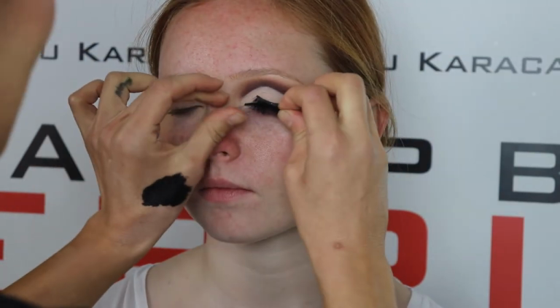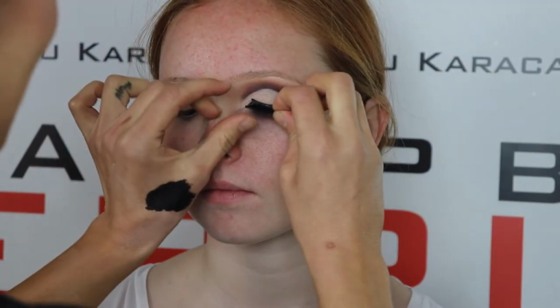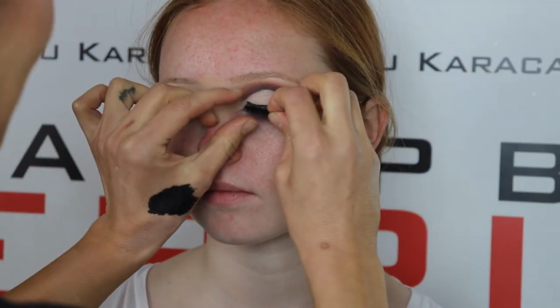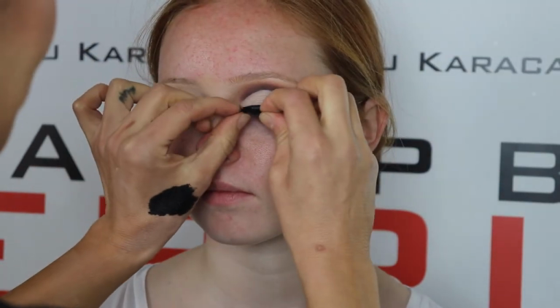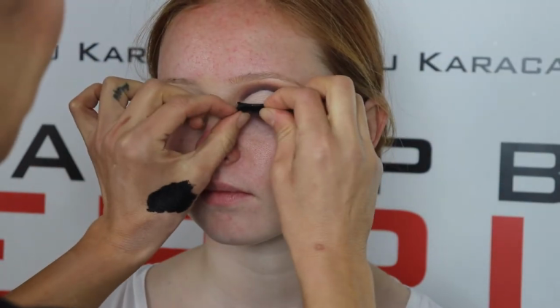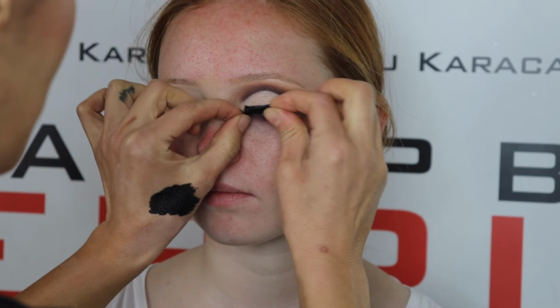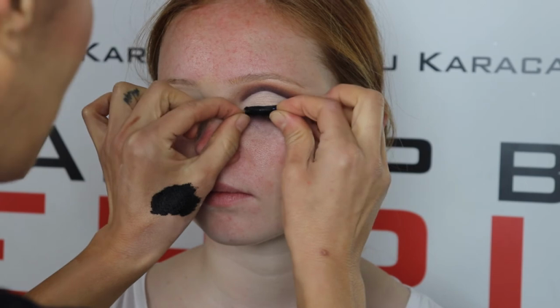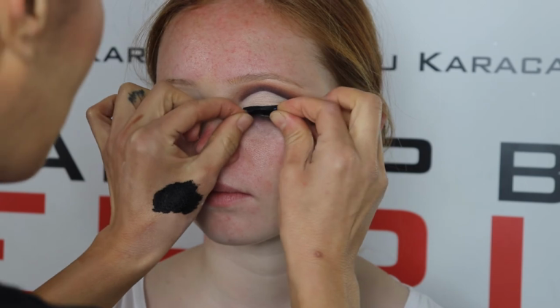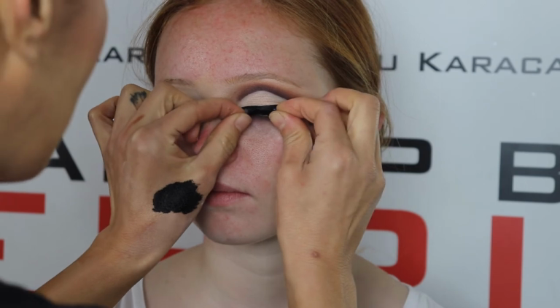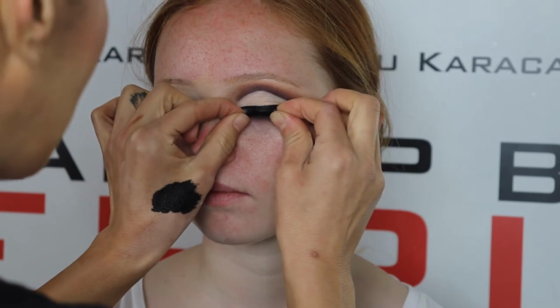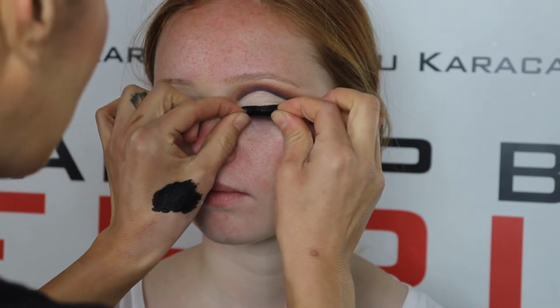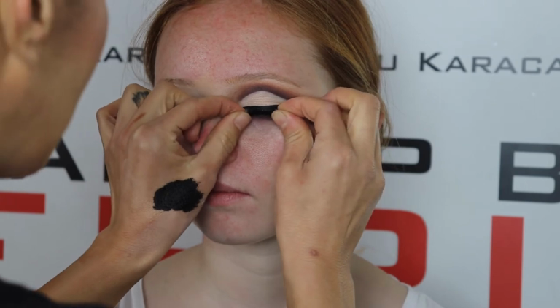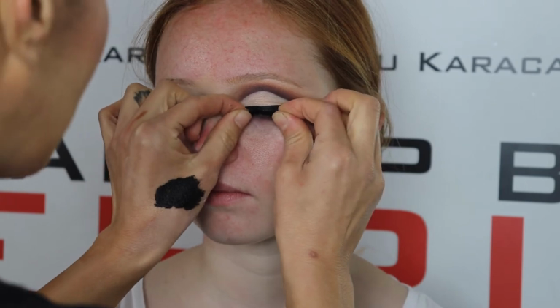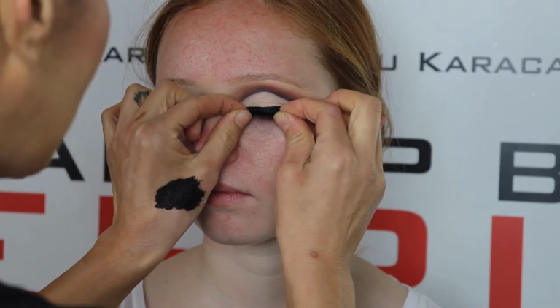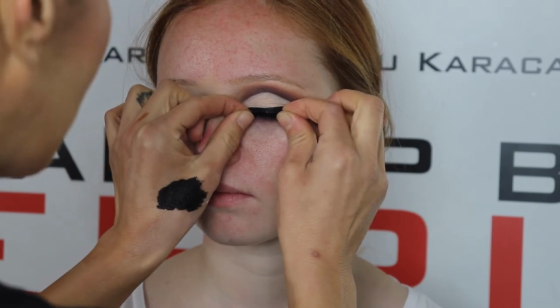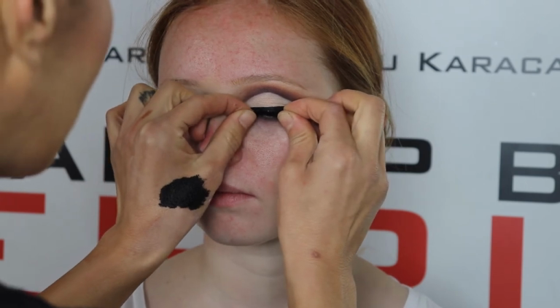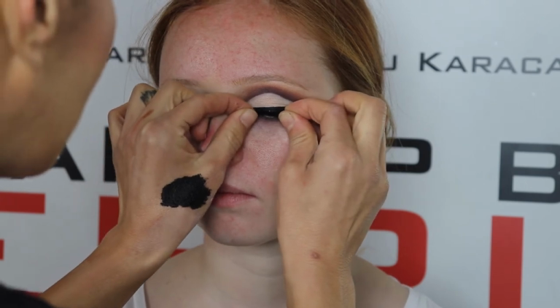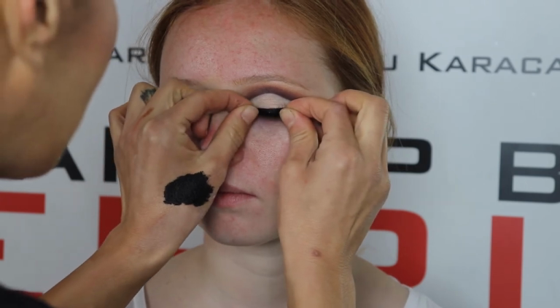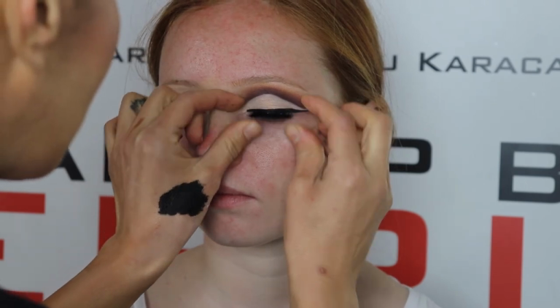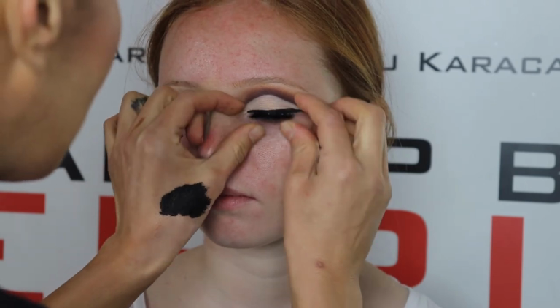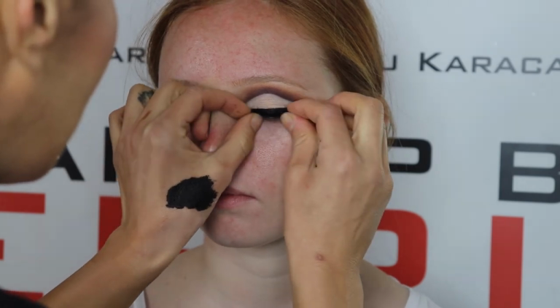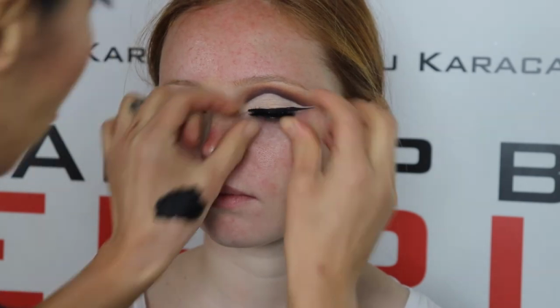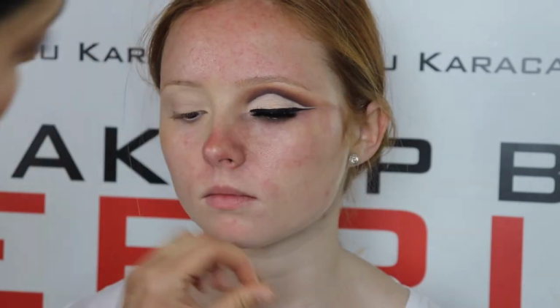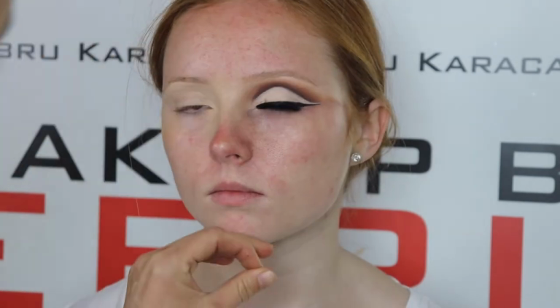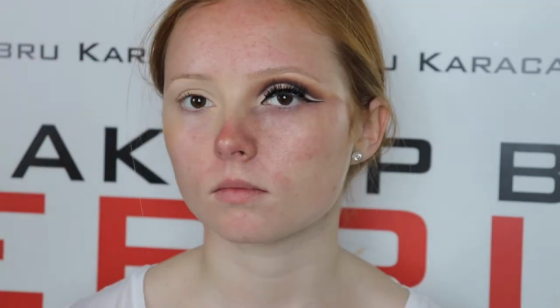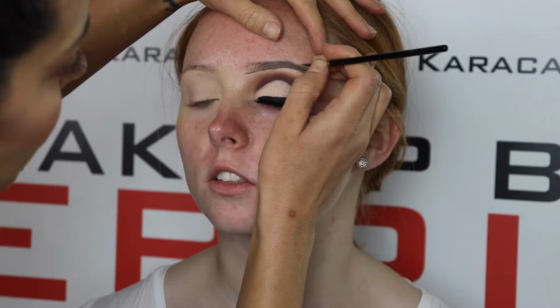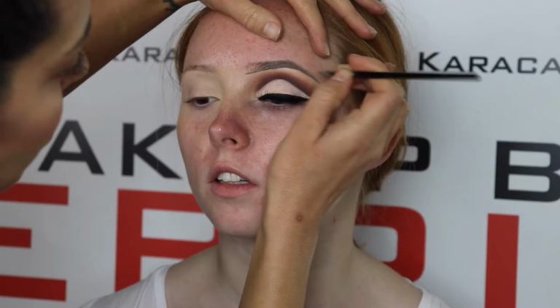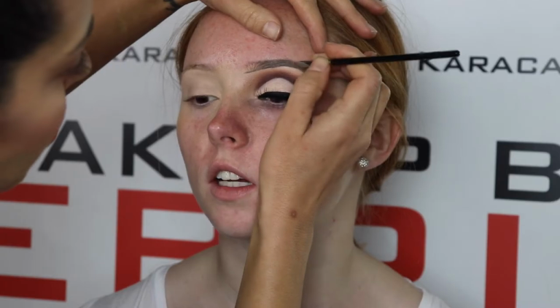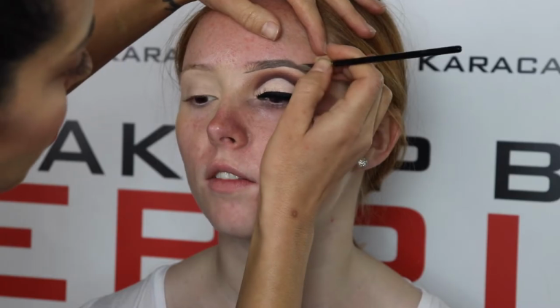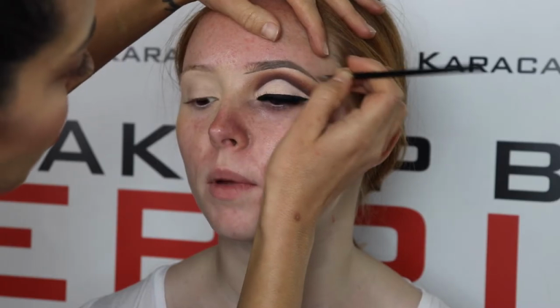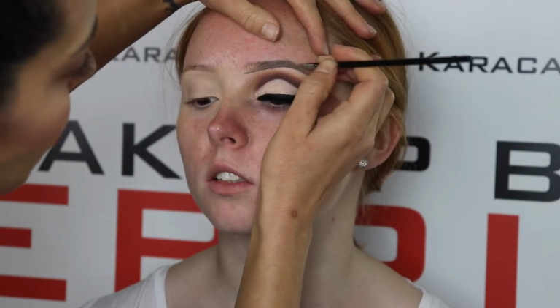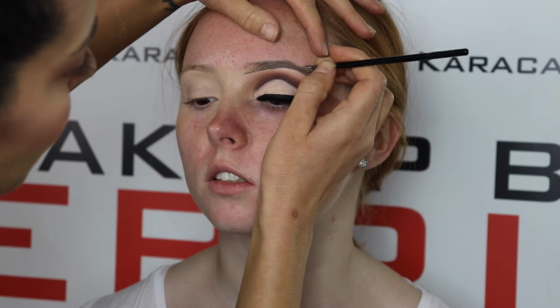My ultimate favourite — the Starford double layer by ModelROK — is what I will use to apply her lashes.